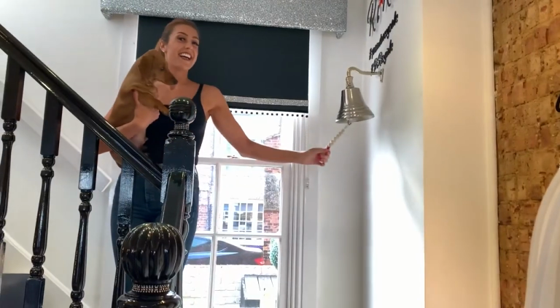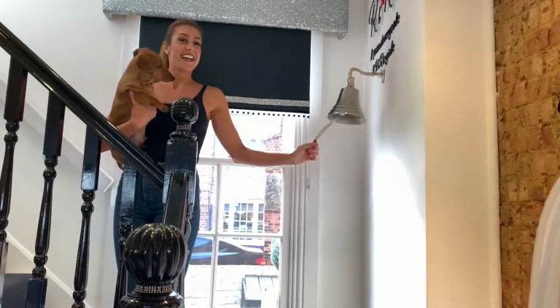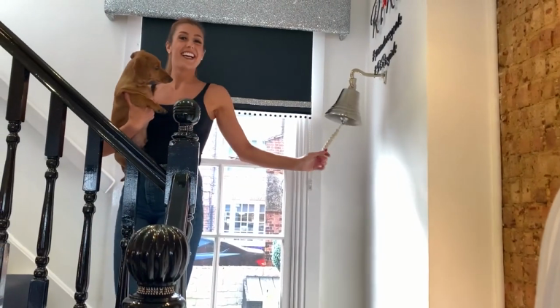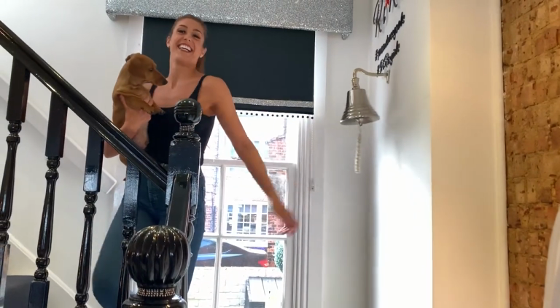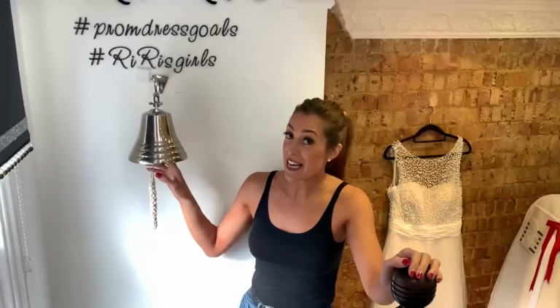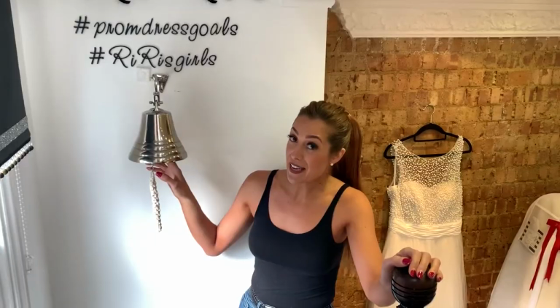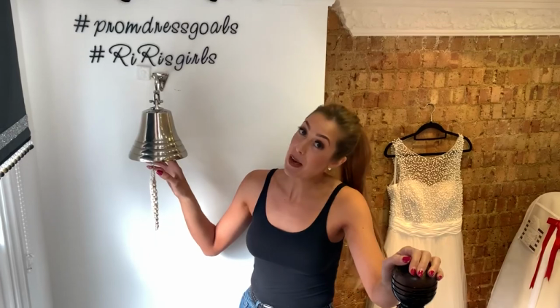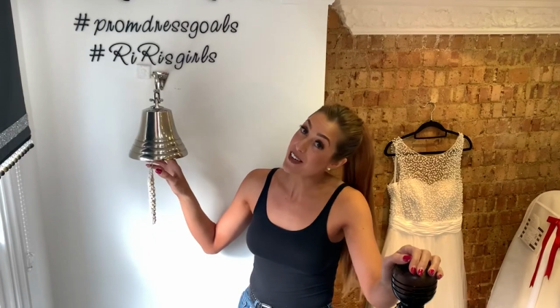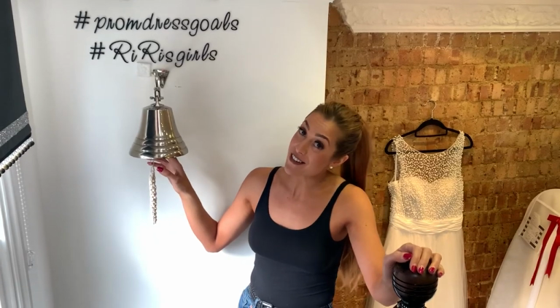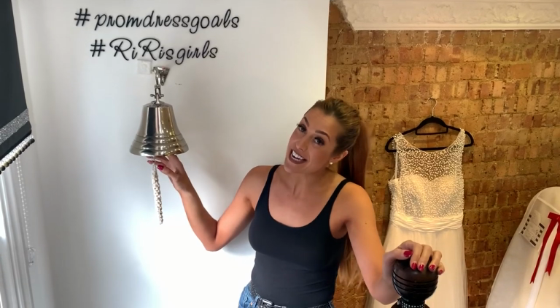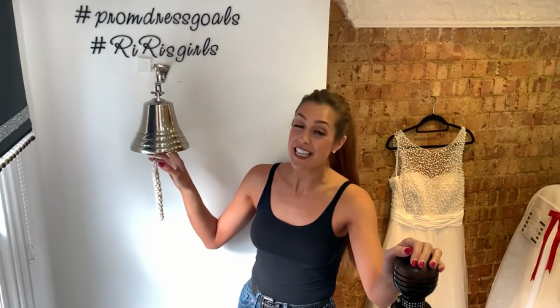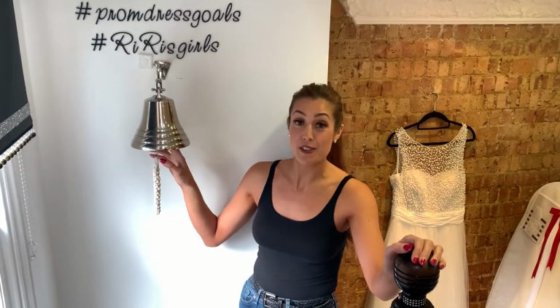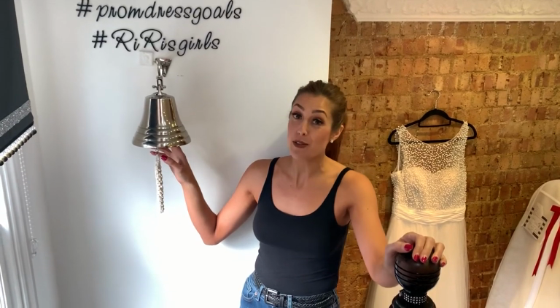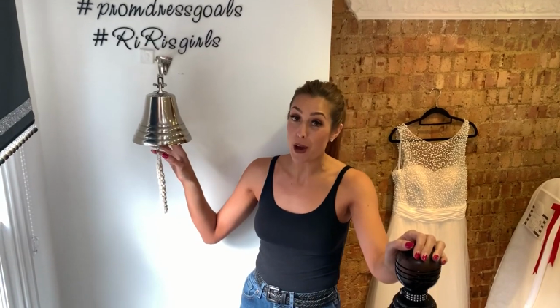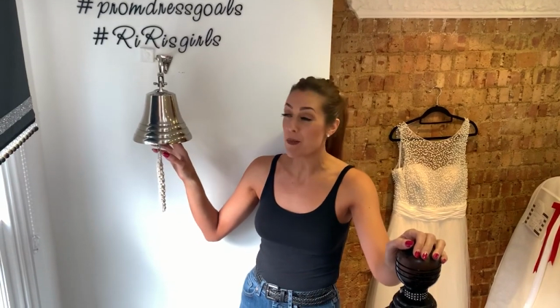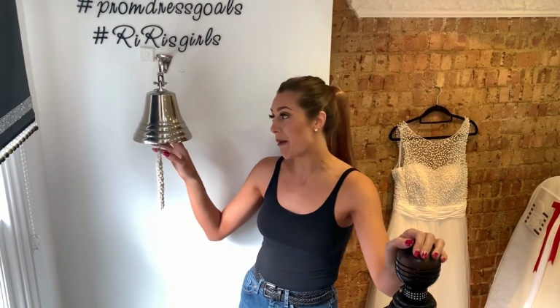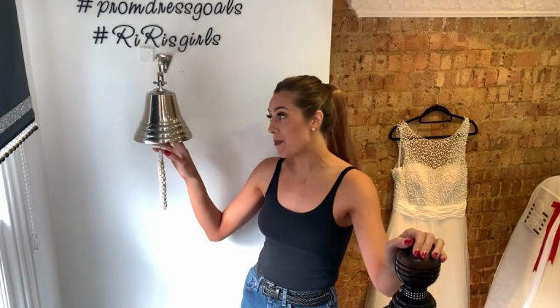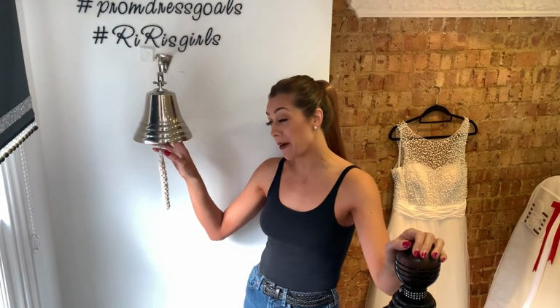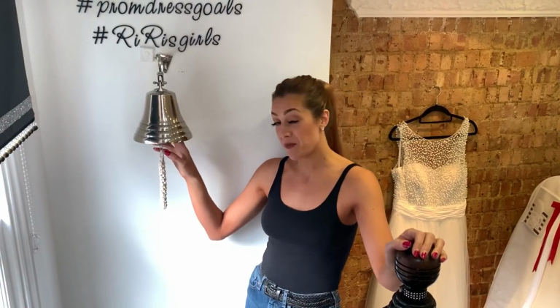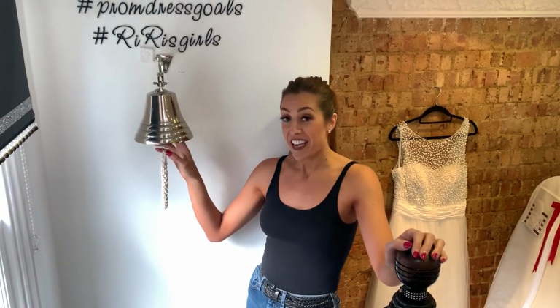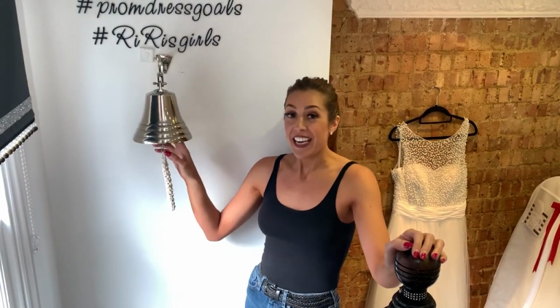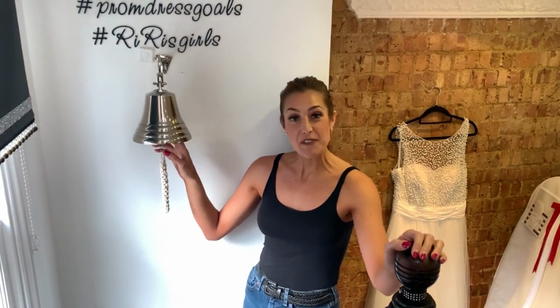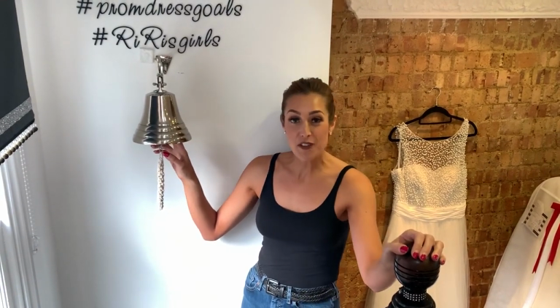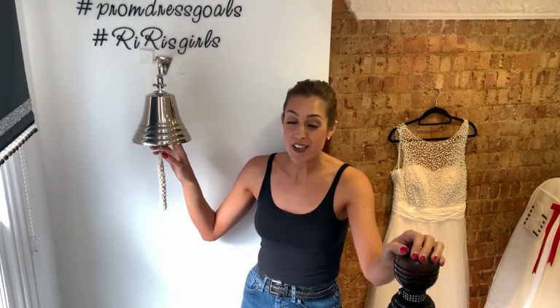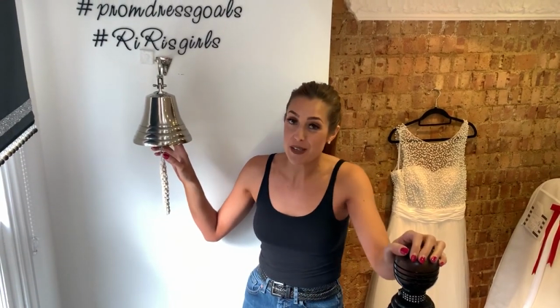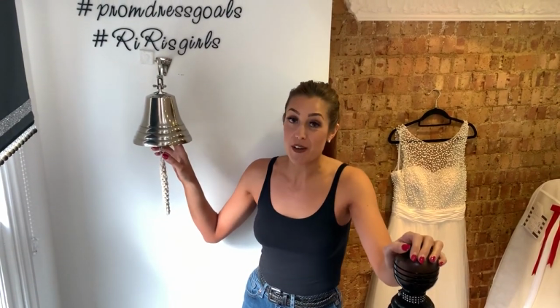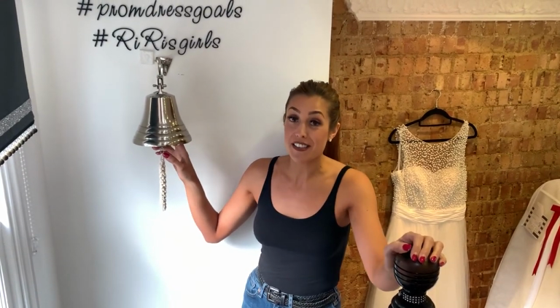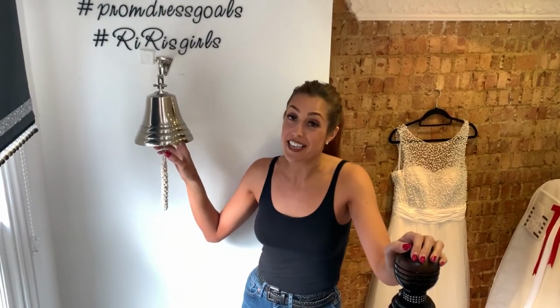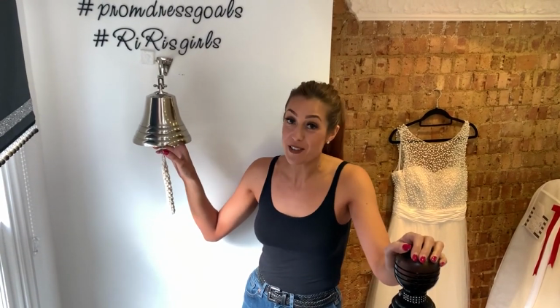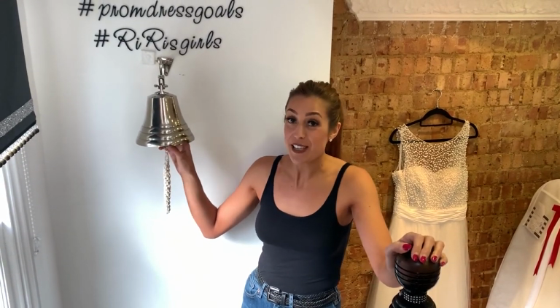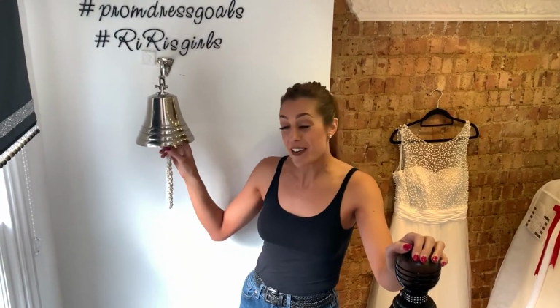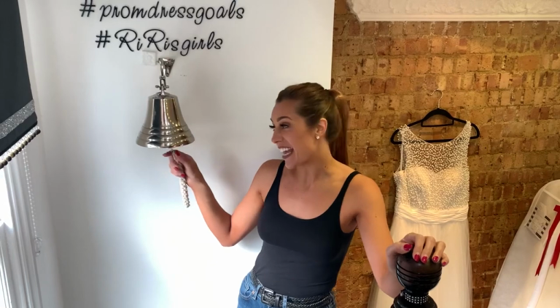If you know anything about RiRi's then you'll know about our Belle. If you find a dress with us, you'll get to ring it.